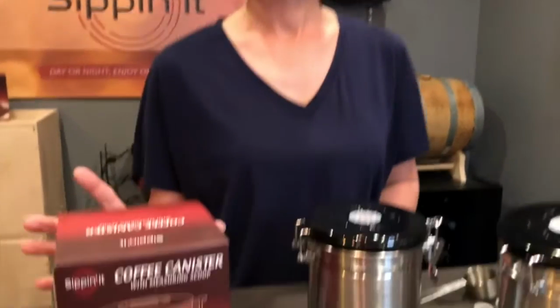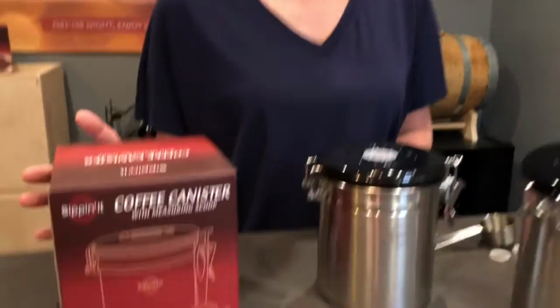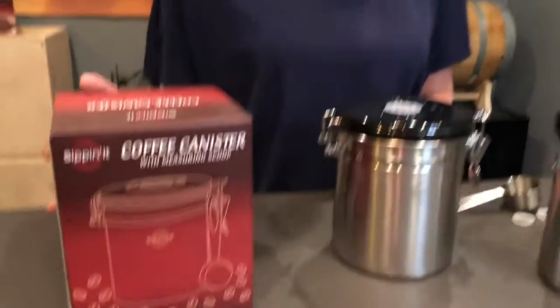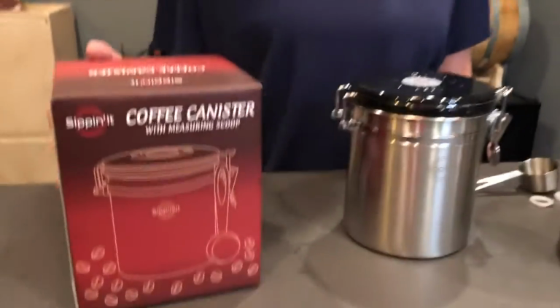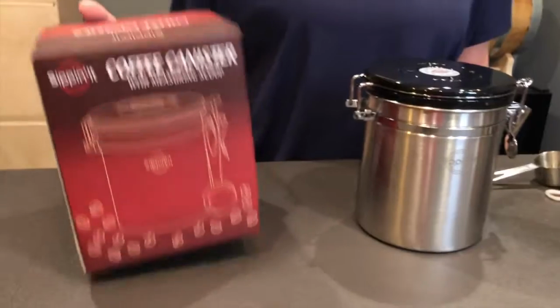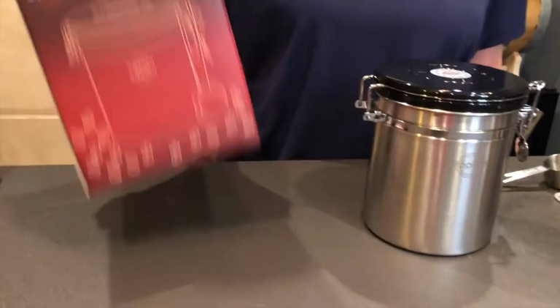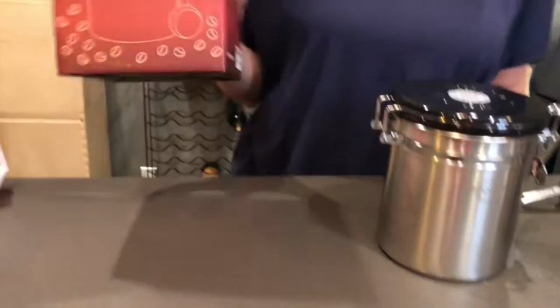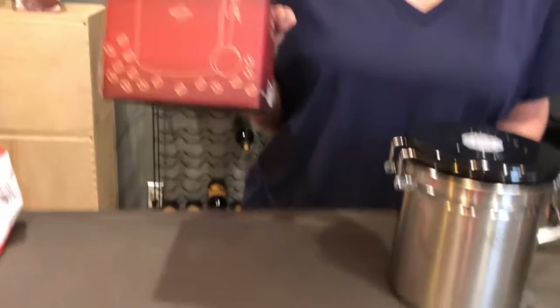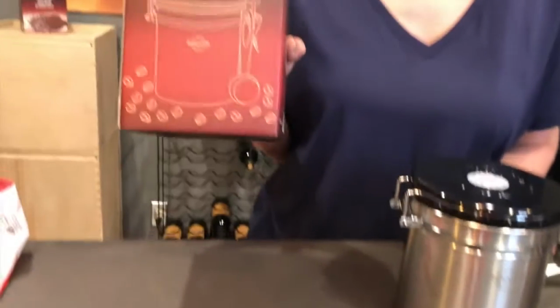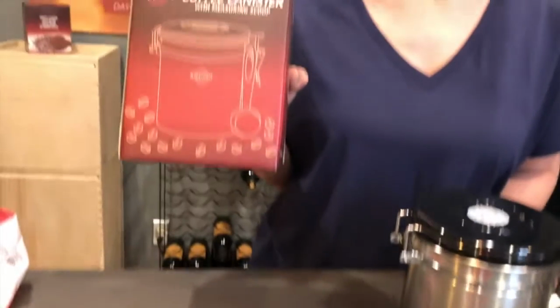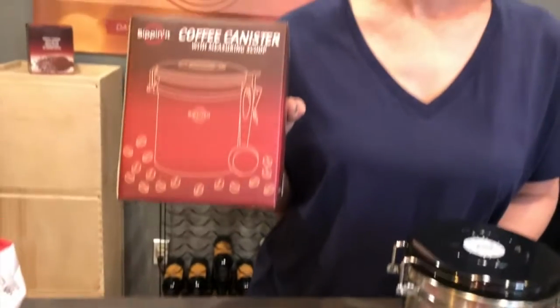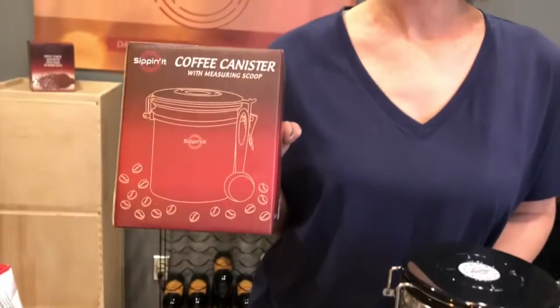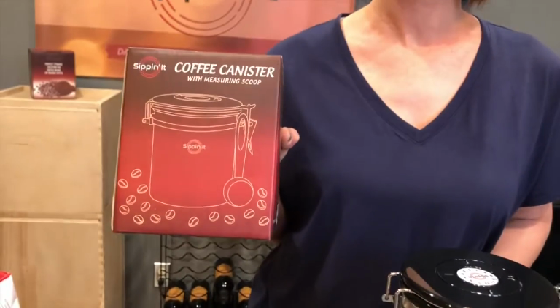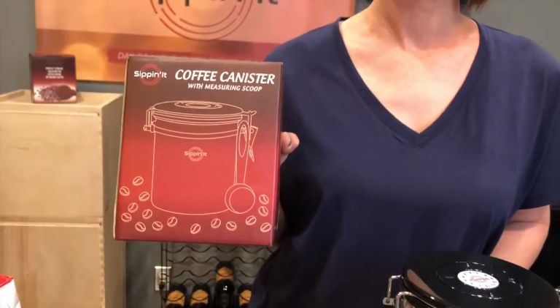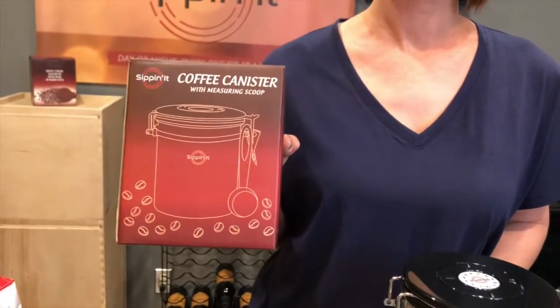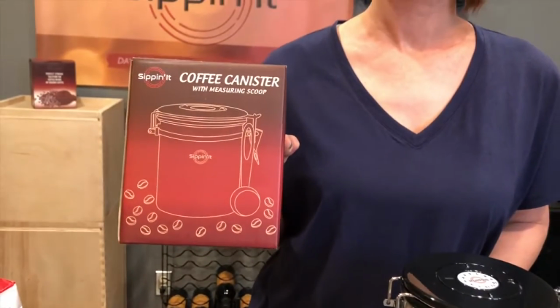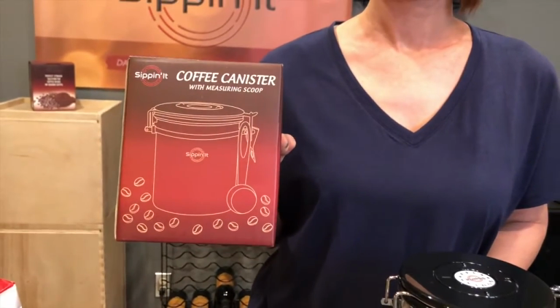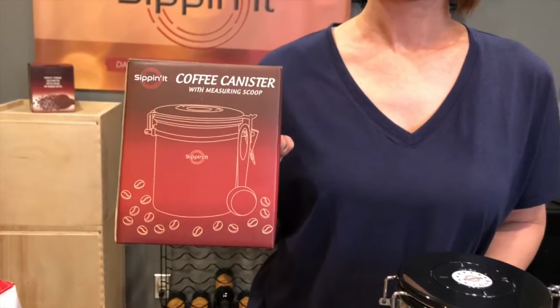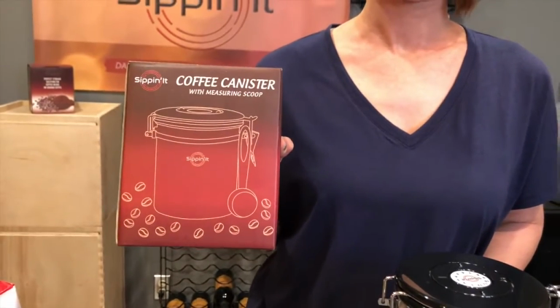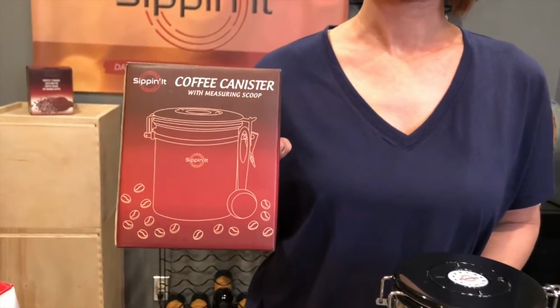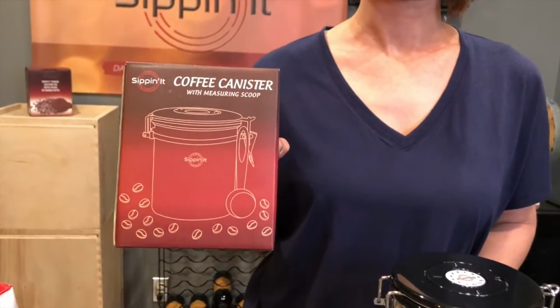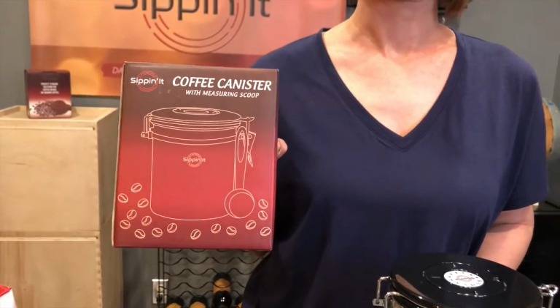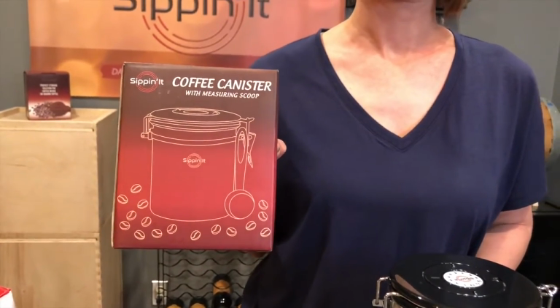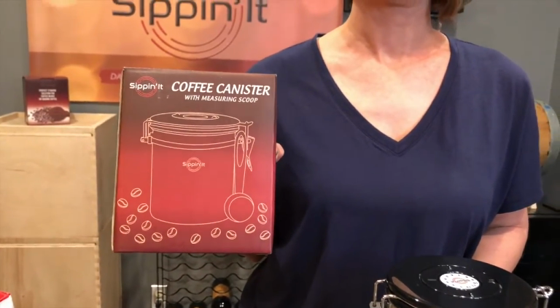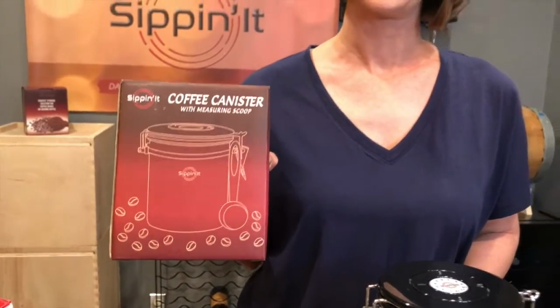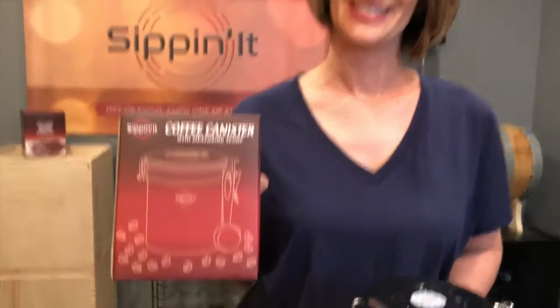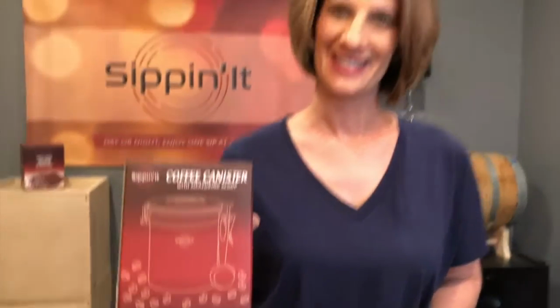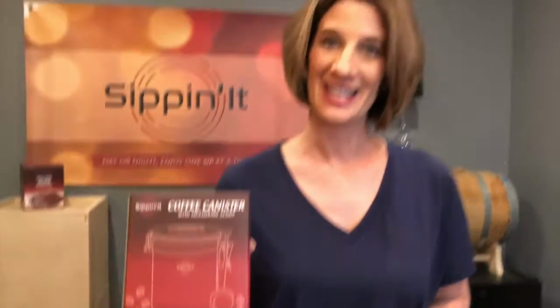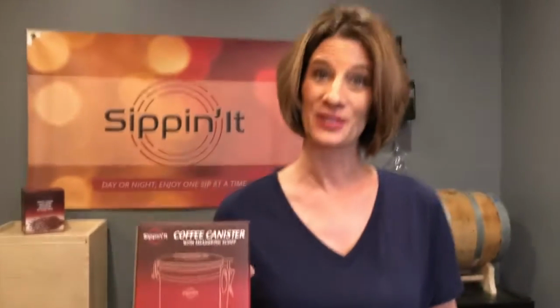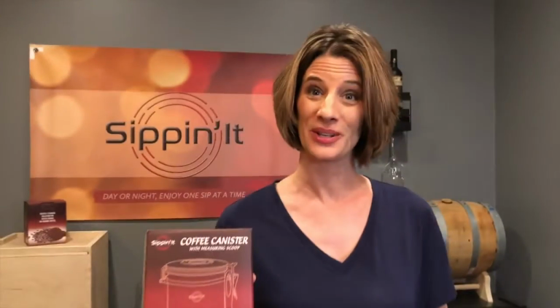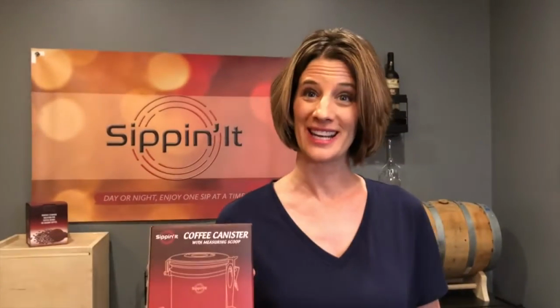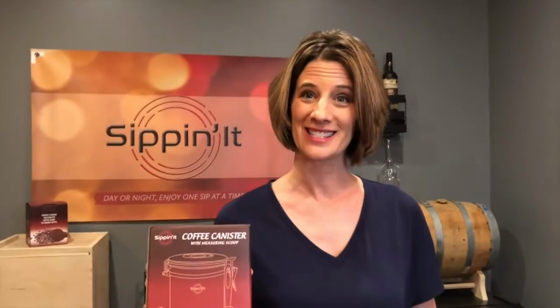Again, that's our Sippin' It canister. Thanks for joining us.